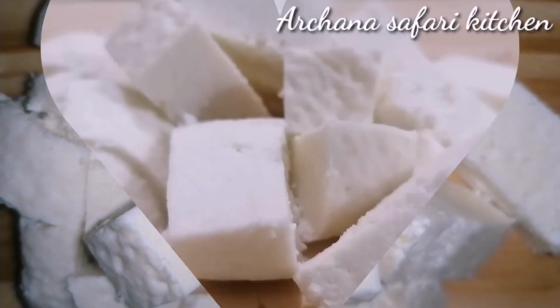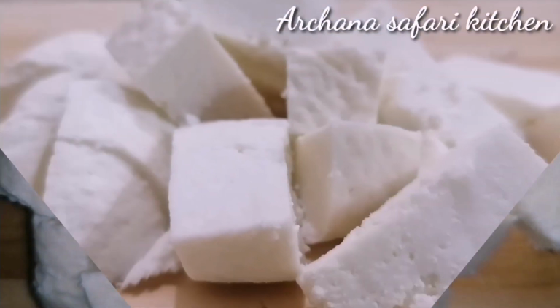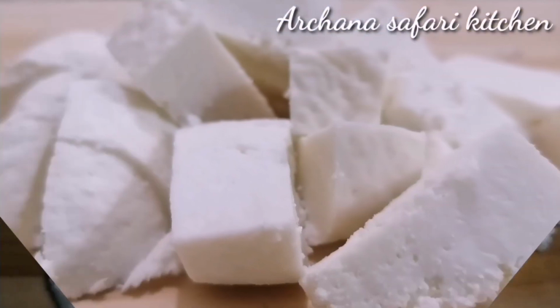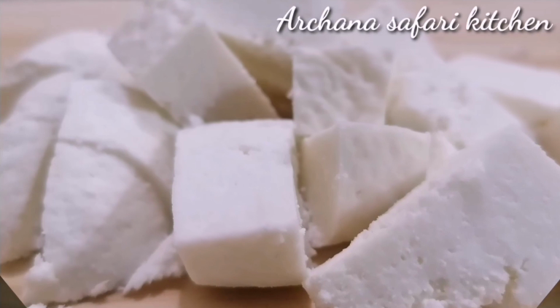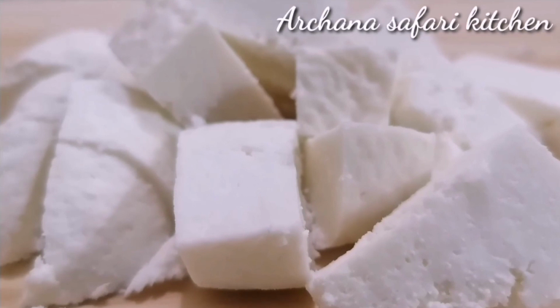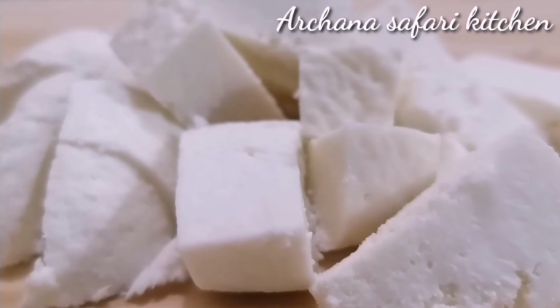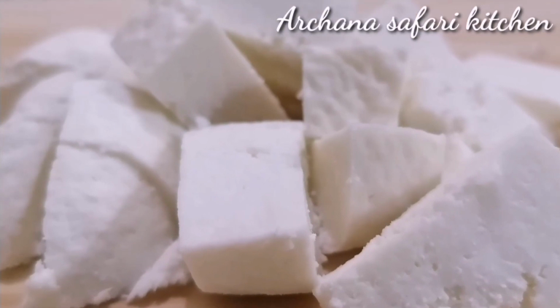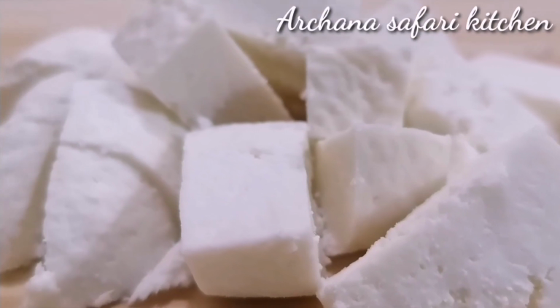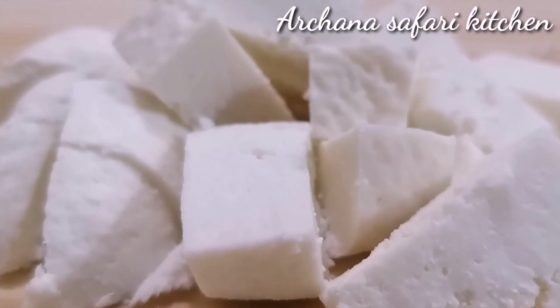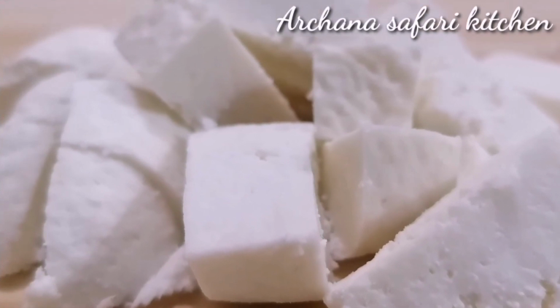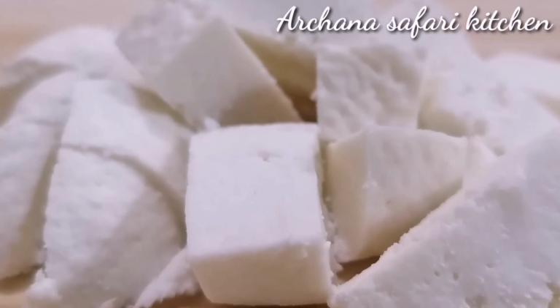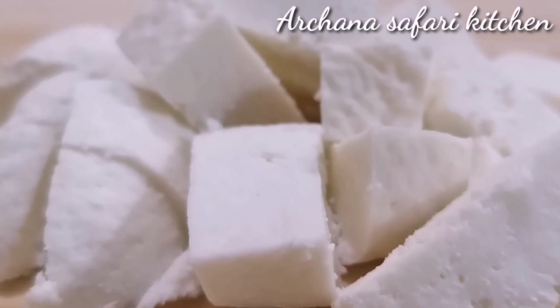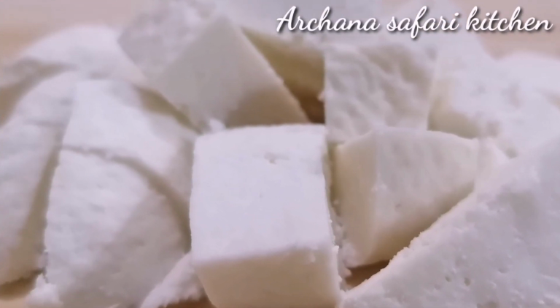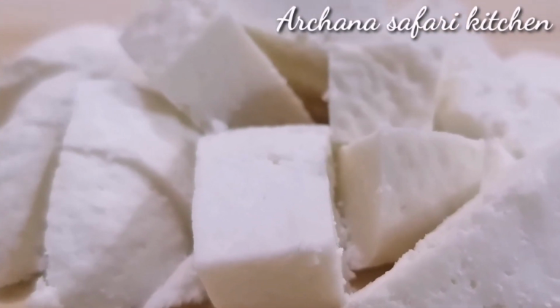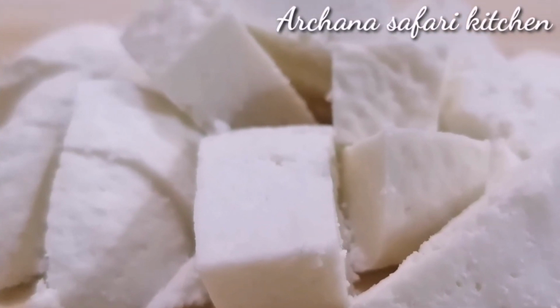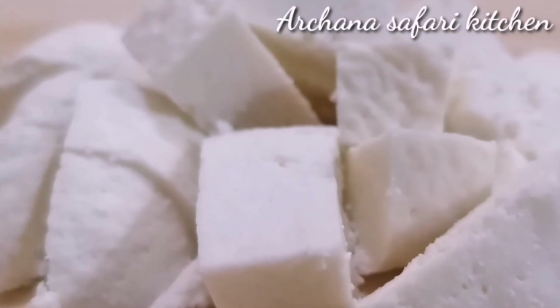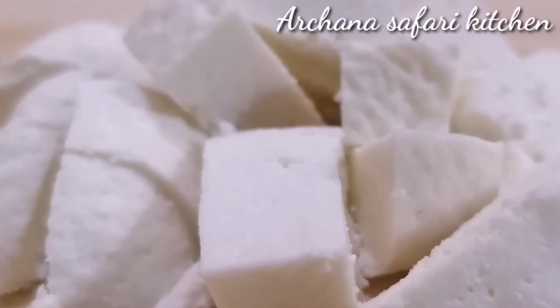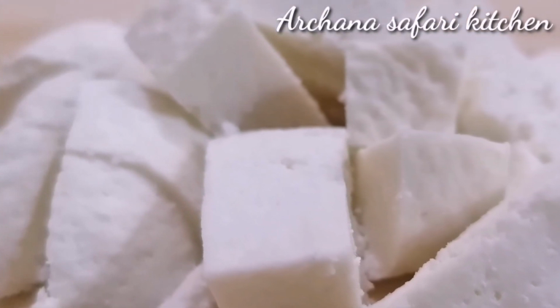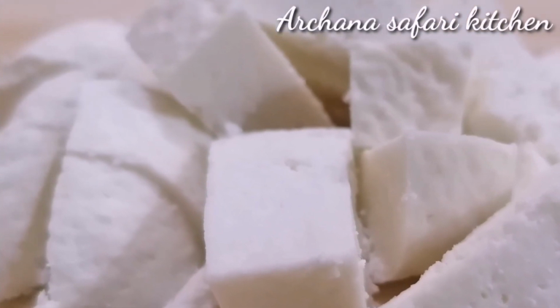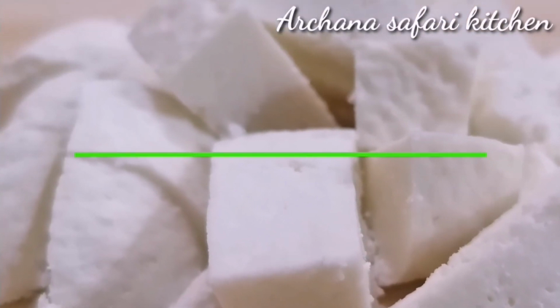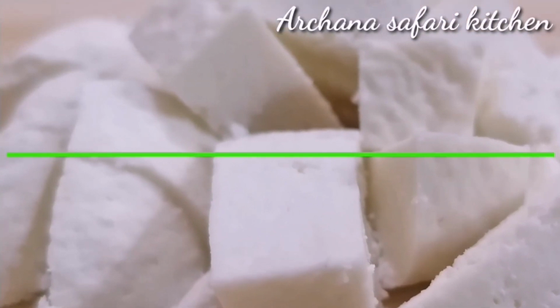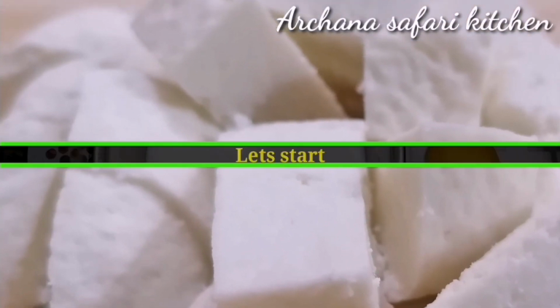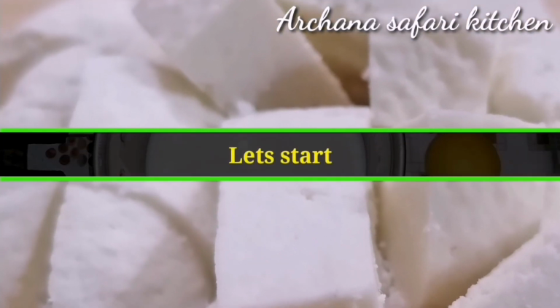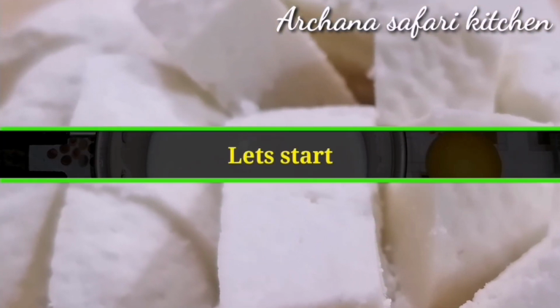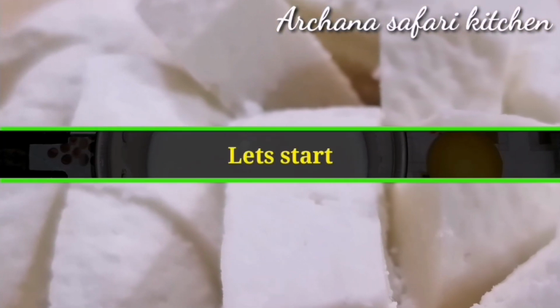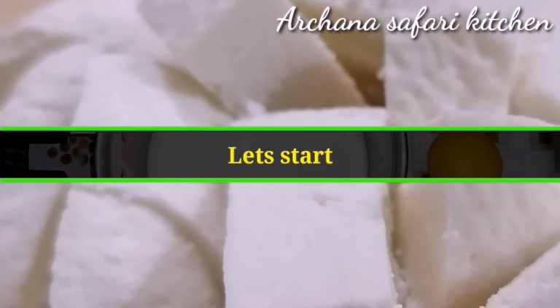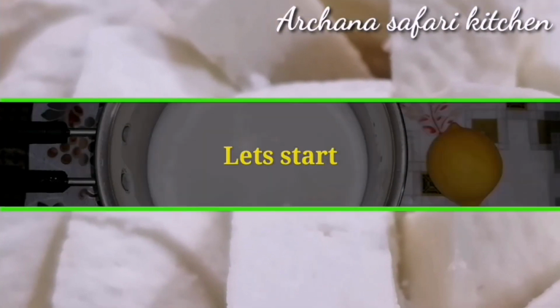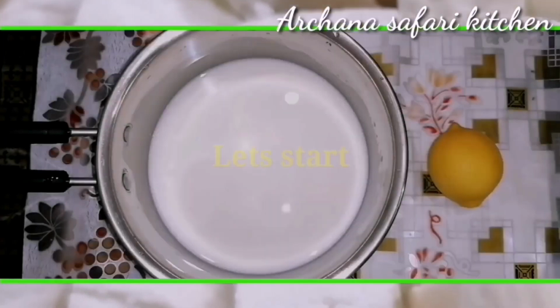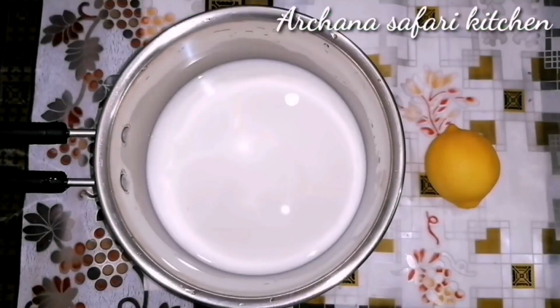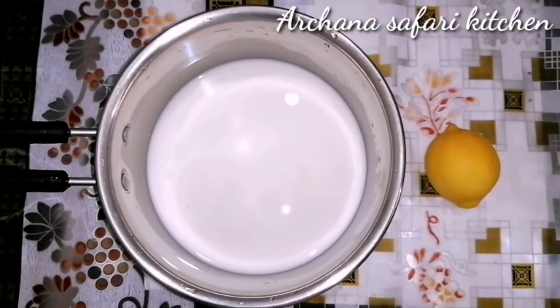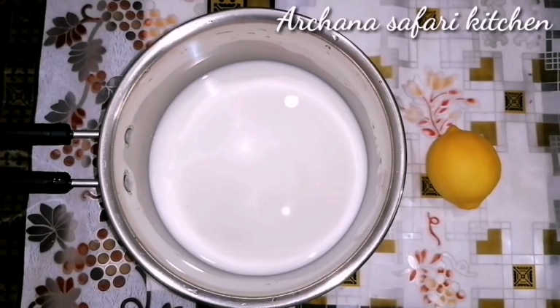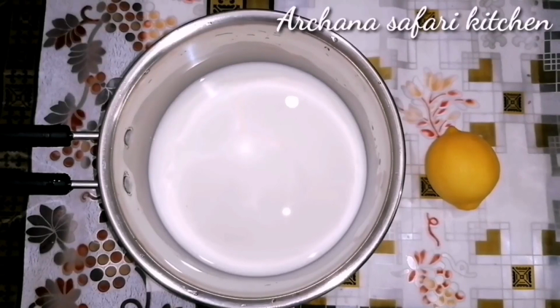Hello everyone, welcome to Archa Safari. Today, we are going to make a paneer recipe.